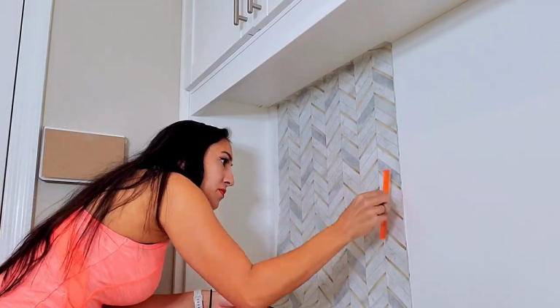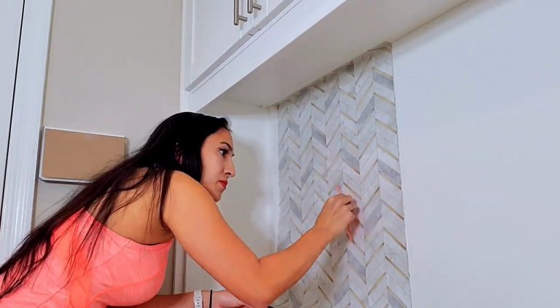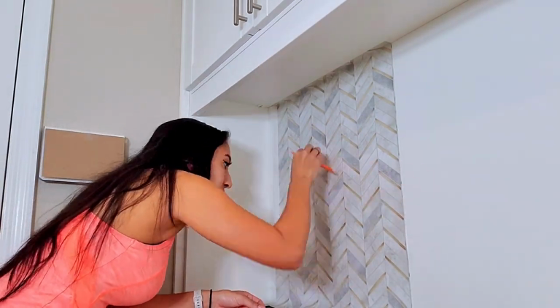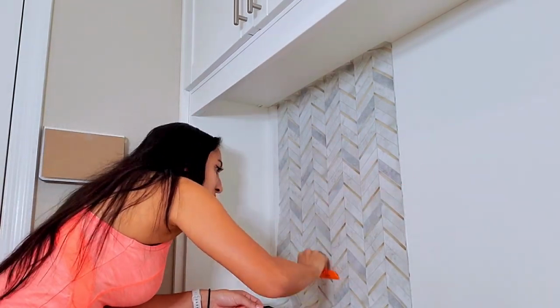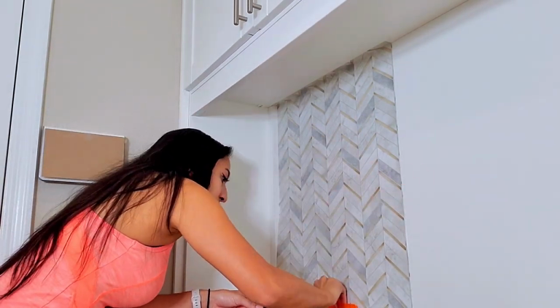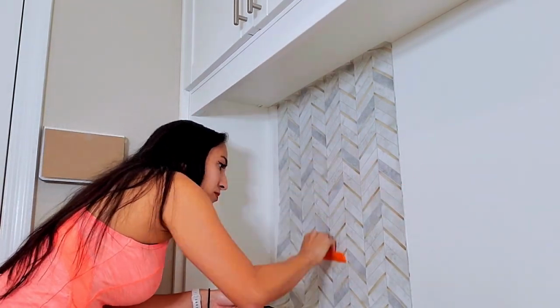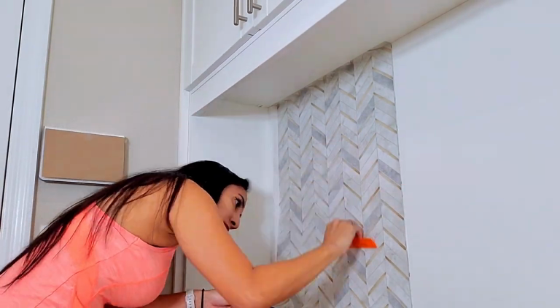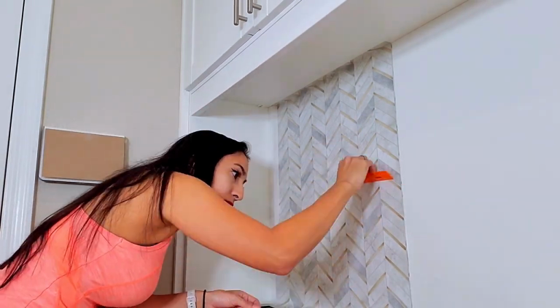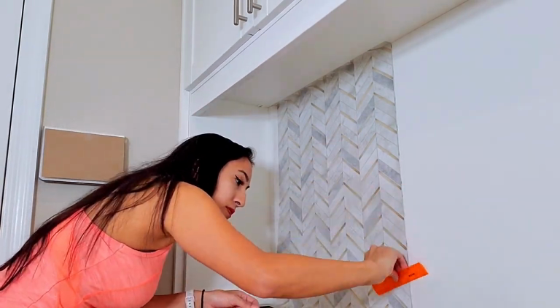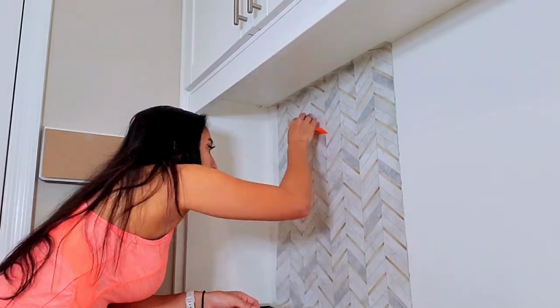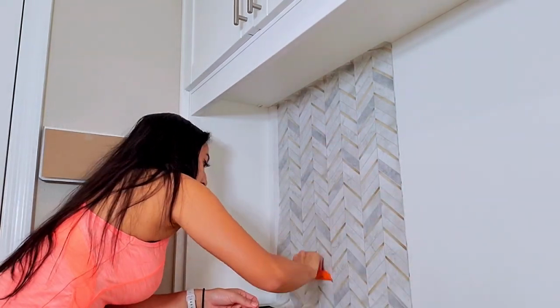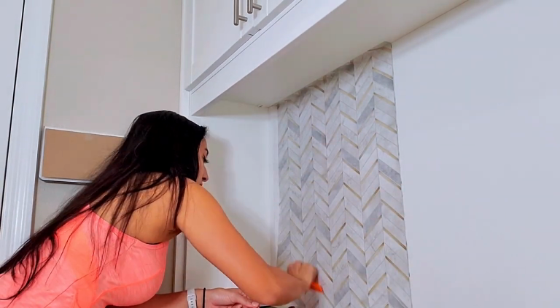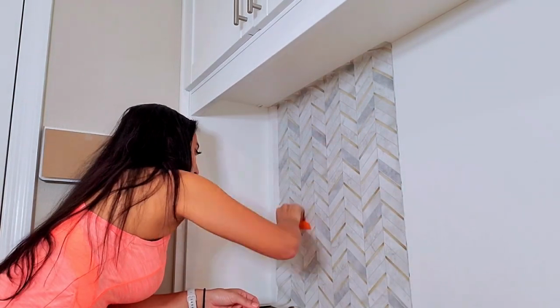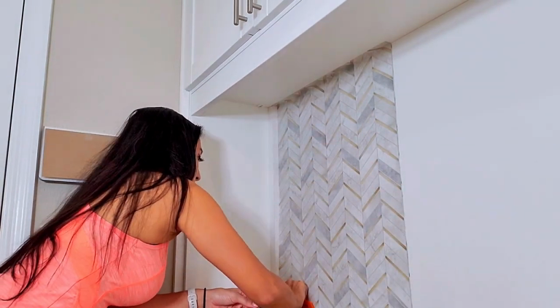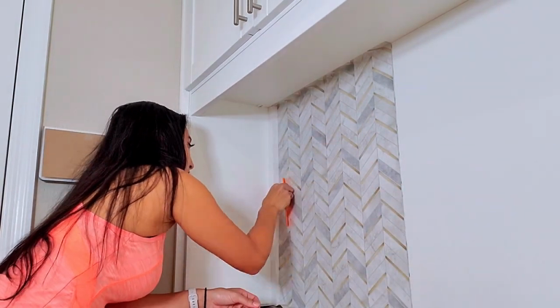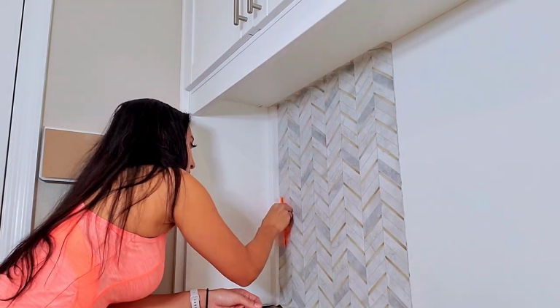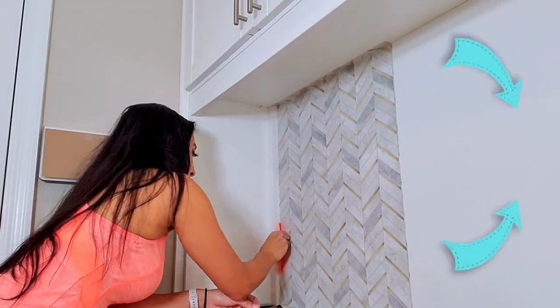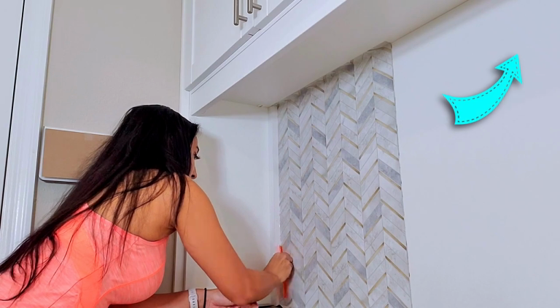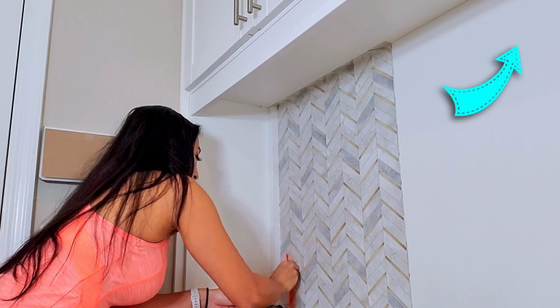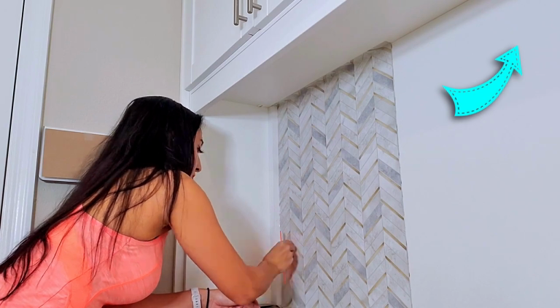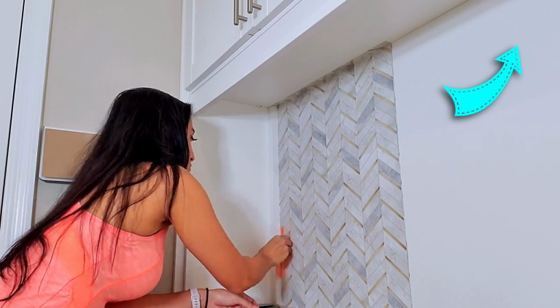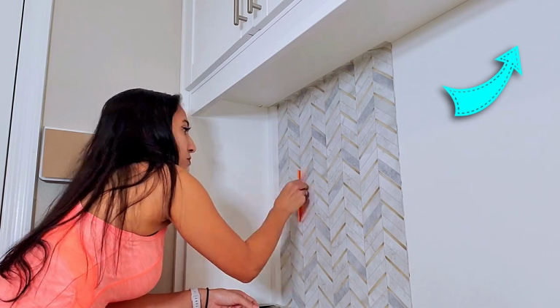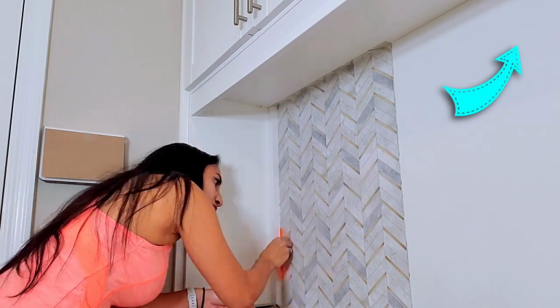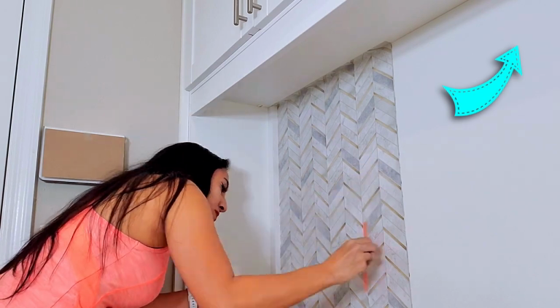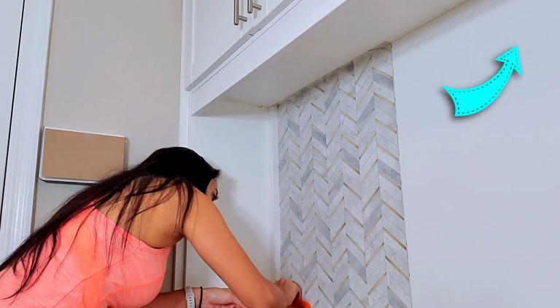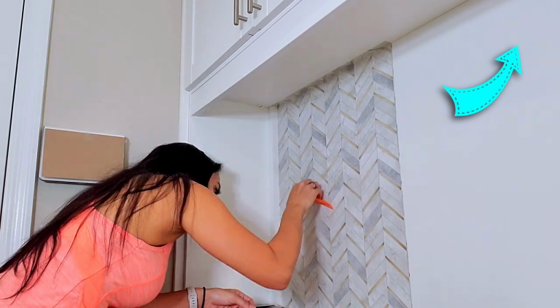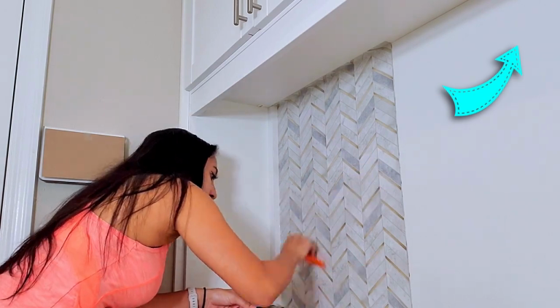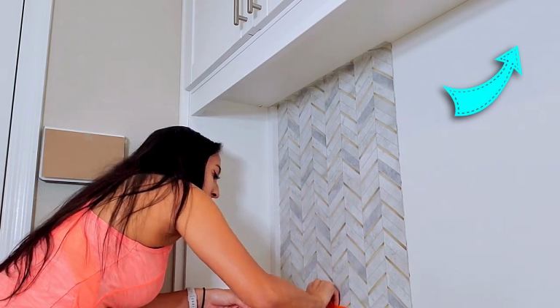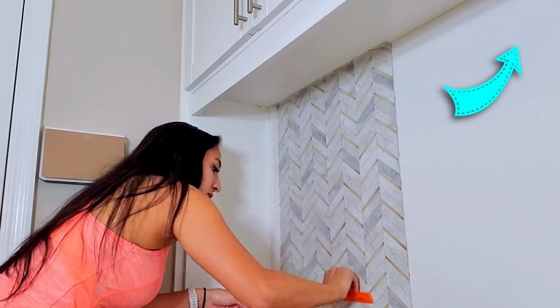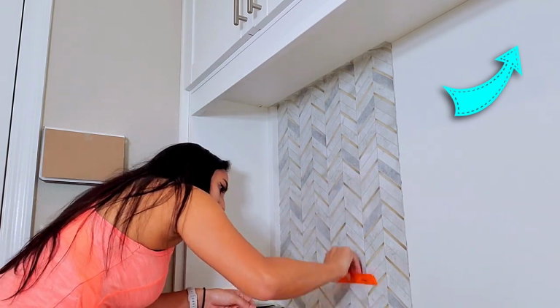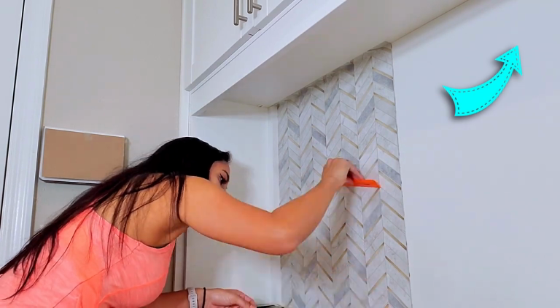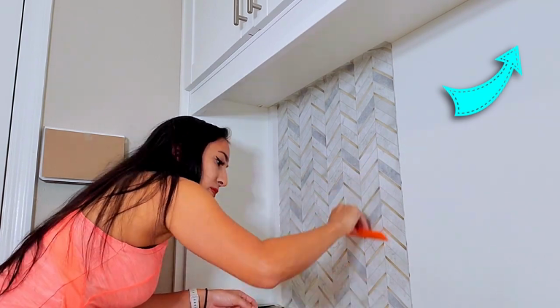If you're working with a textured wall, I have a video with different tips for that type of installation.